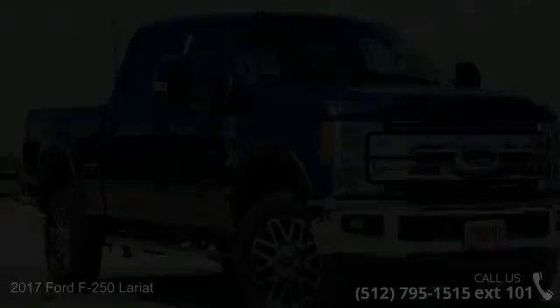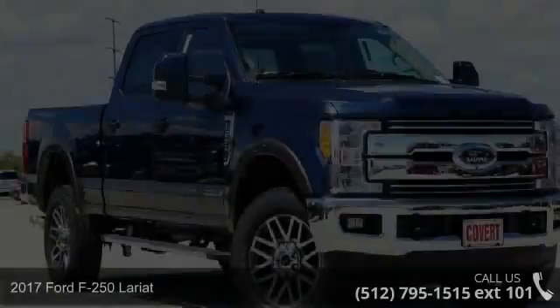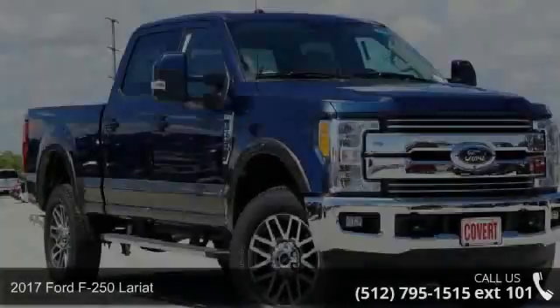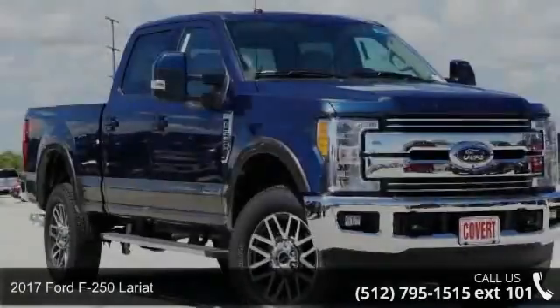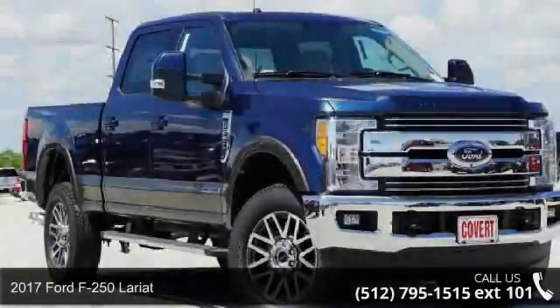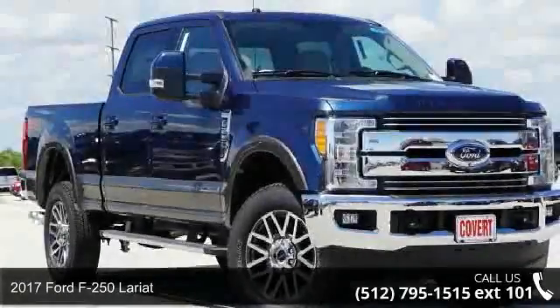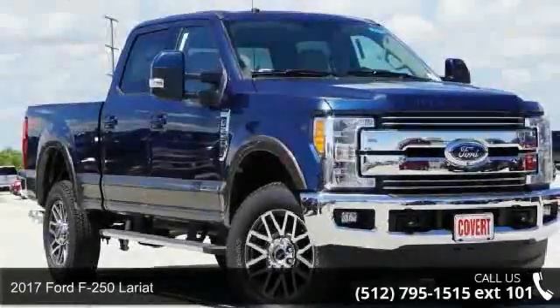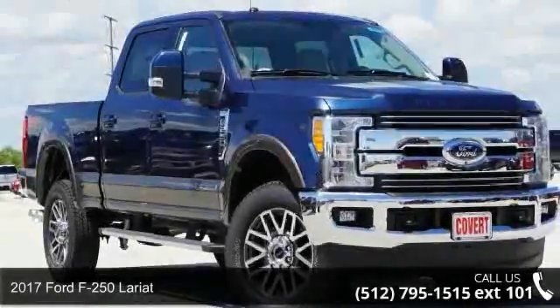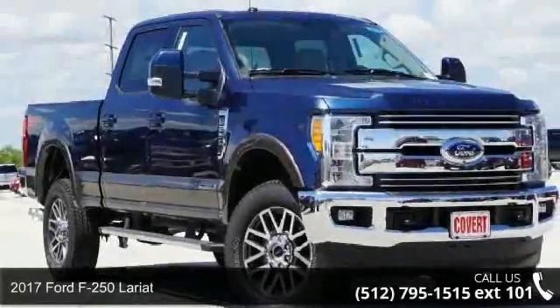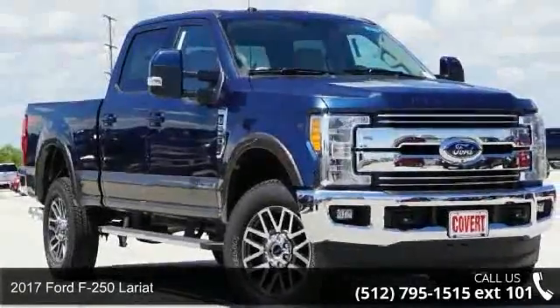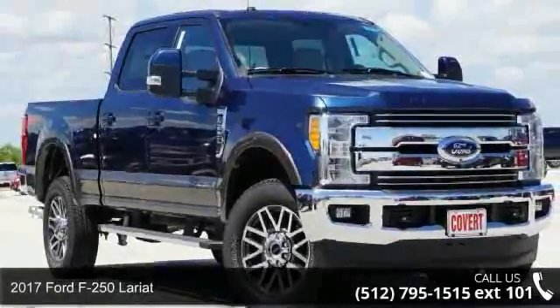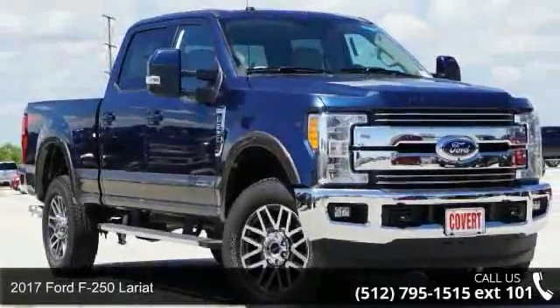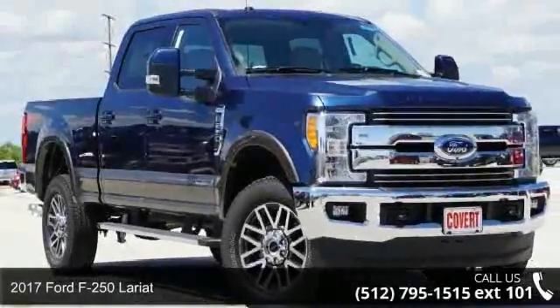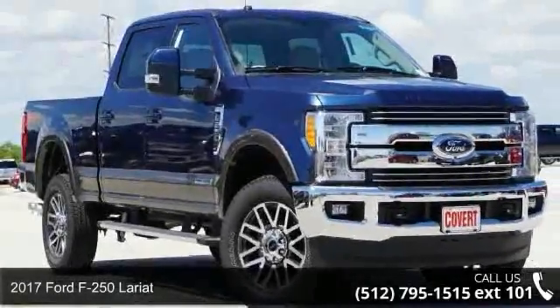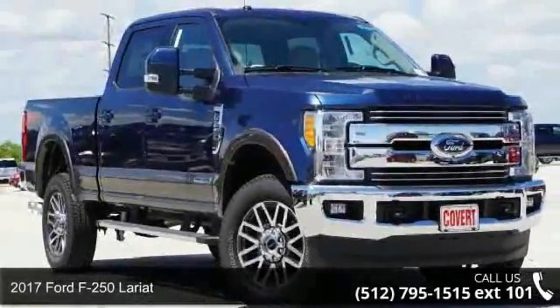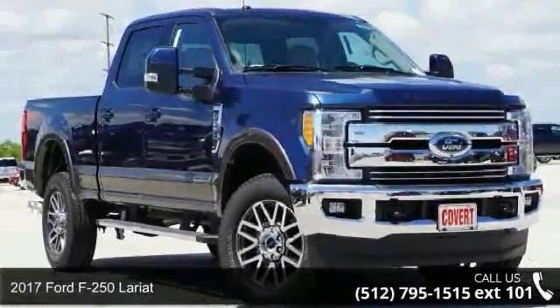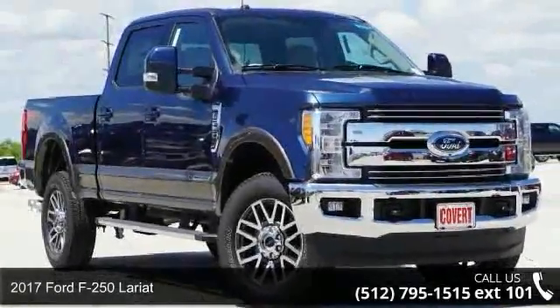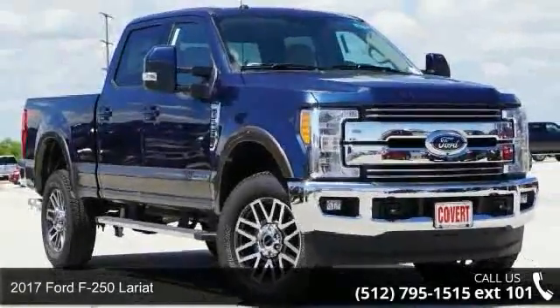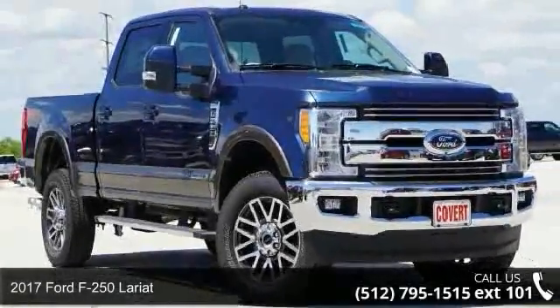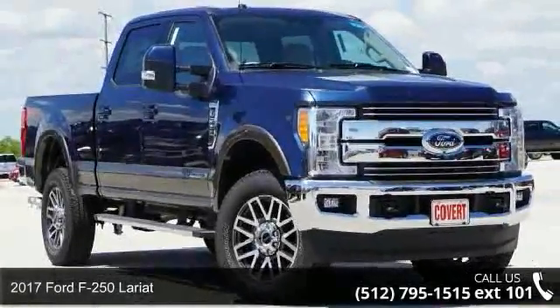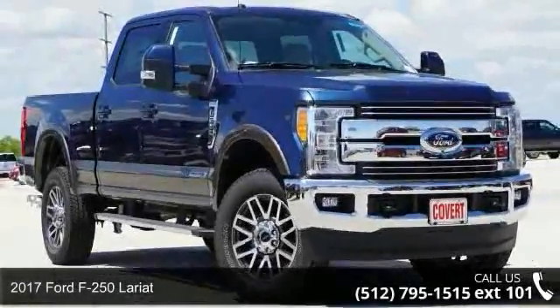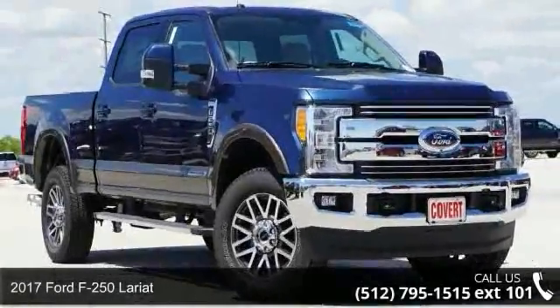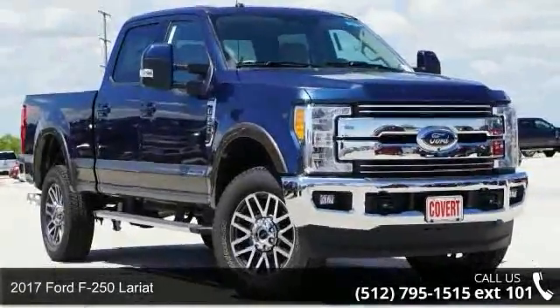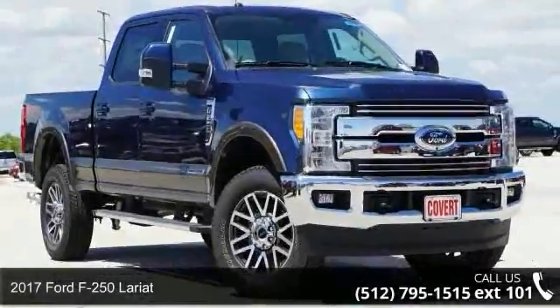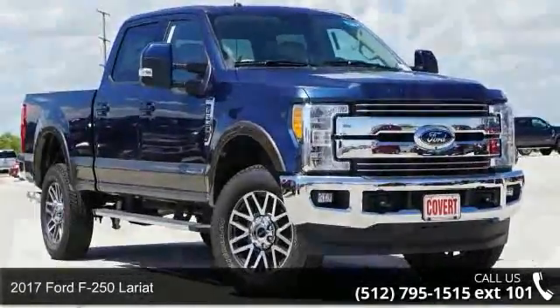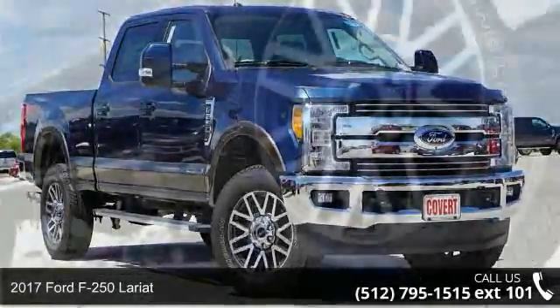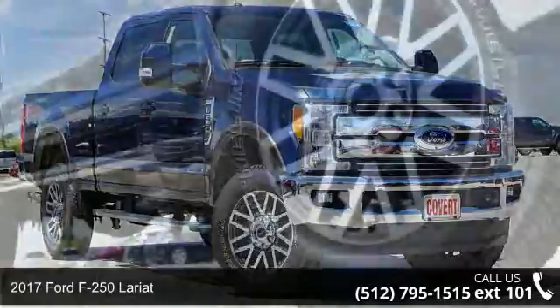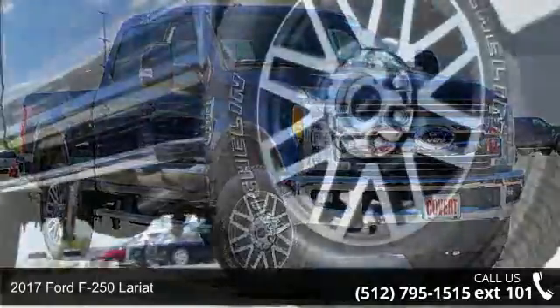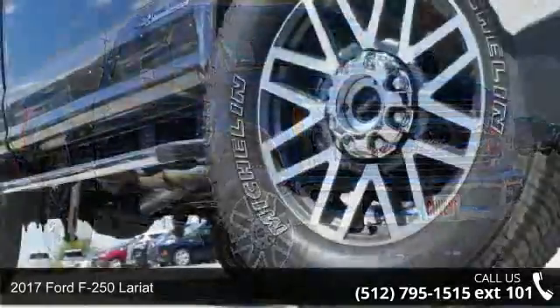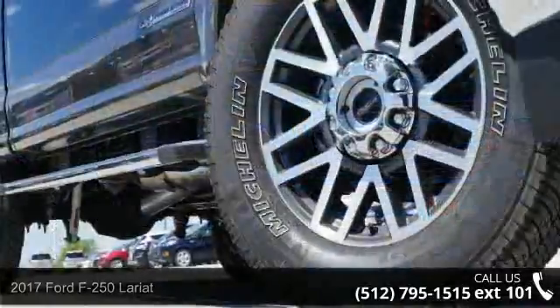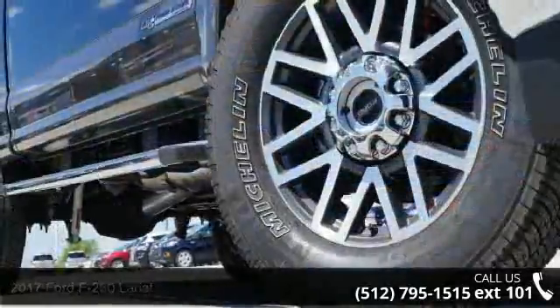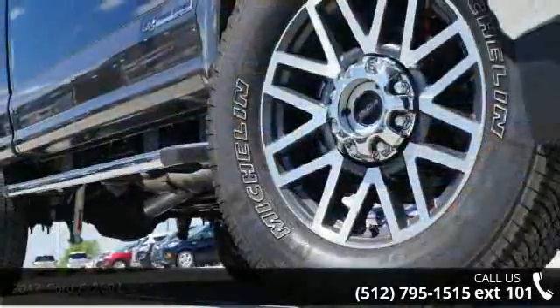Step into the 2017 Ford F250 Lariat. This may be the set of wheels you've been looking for.